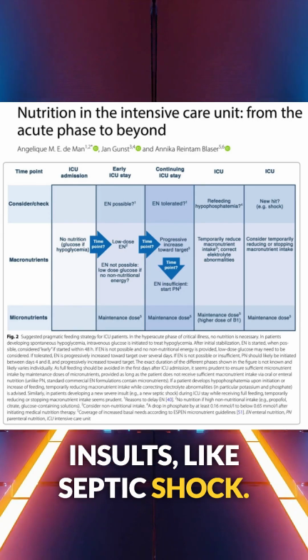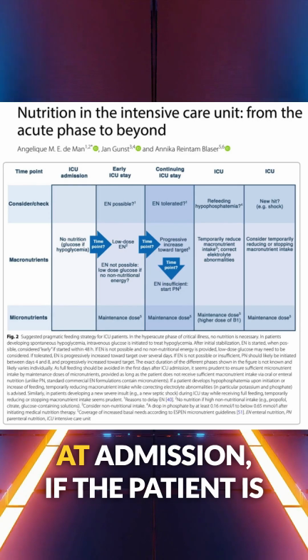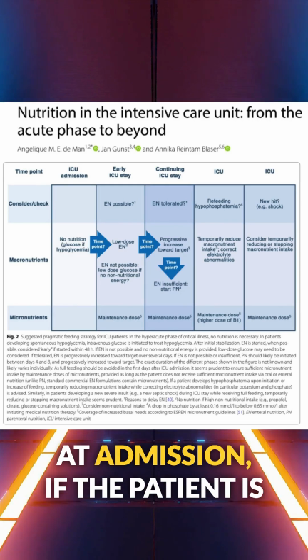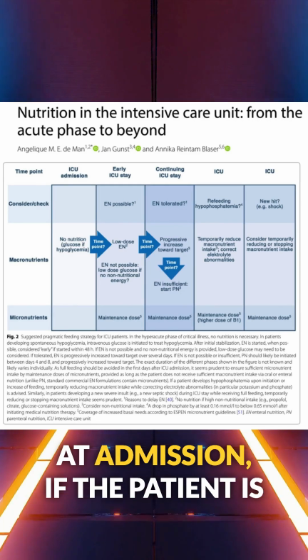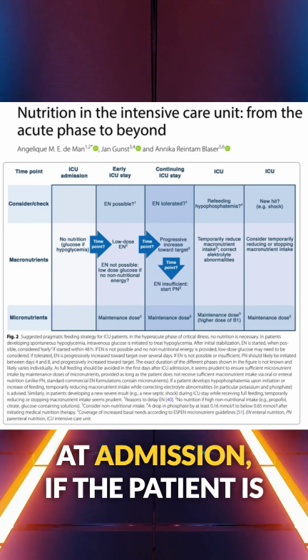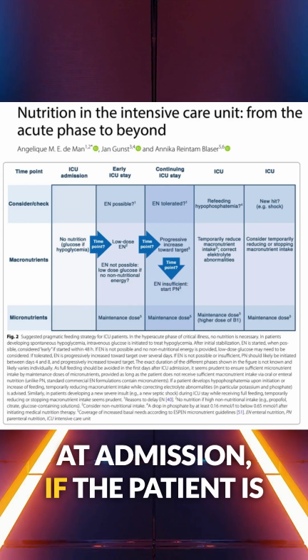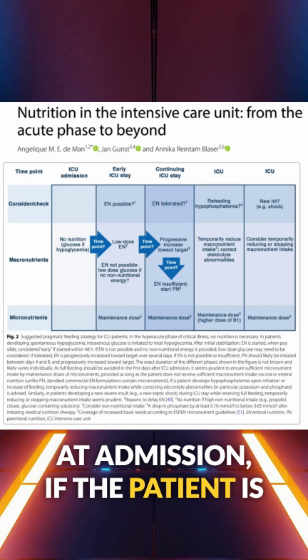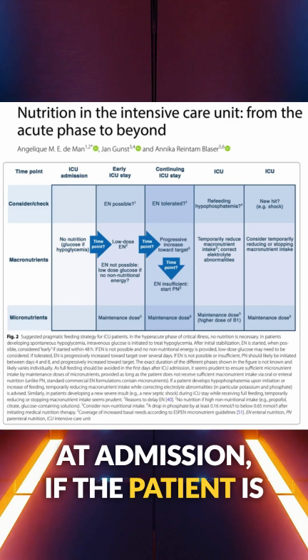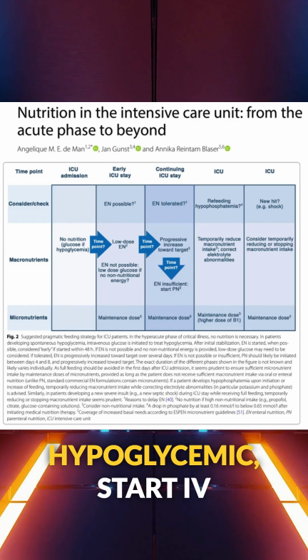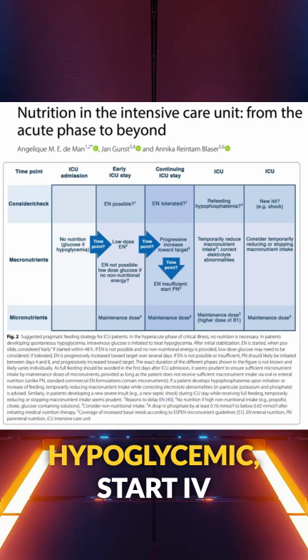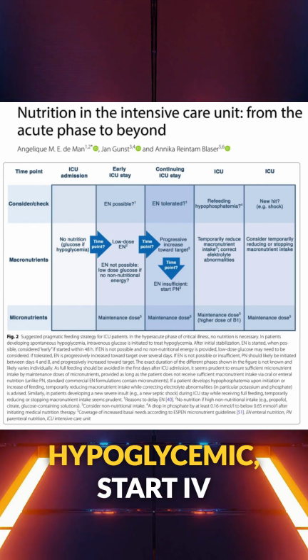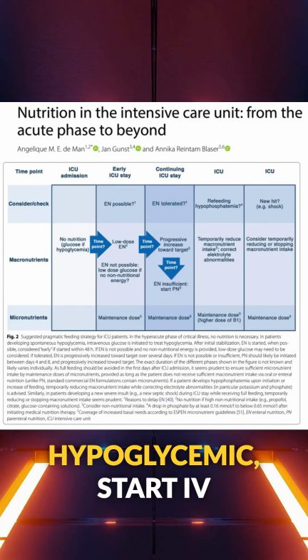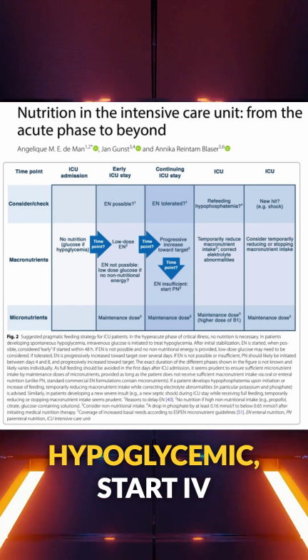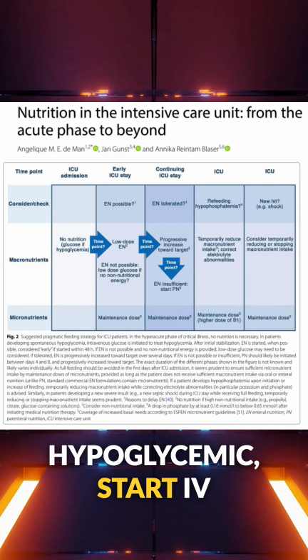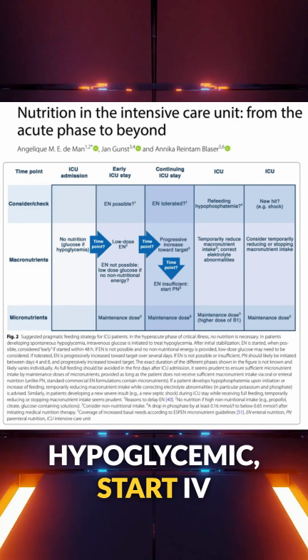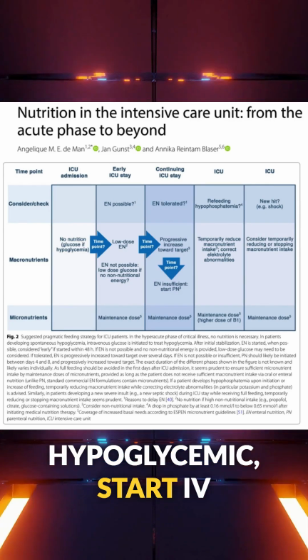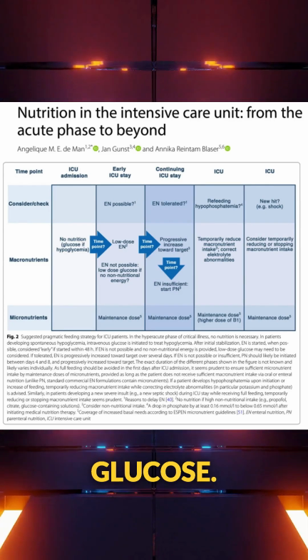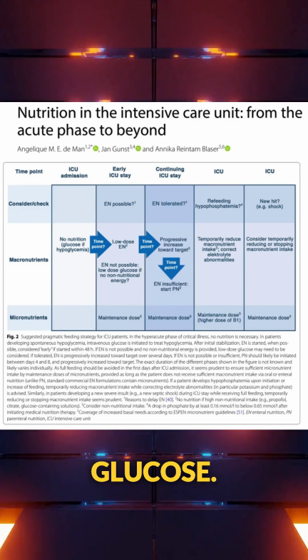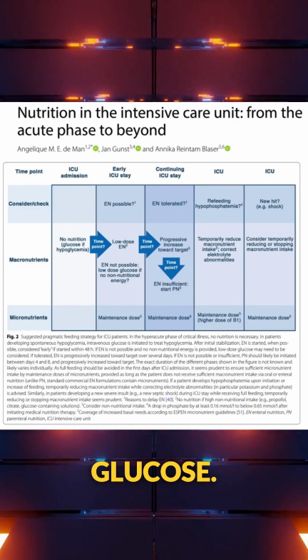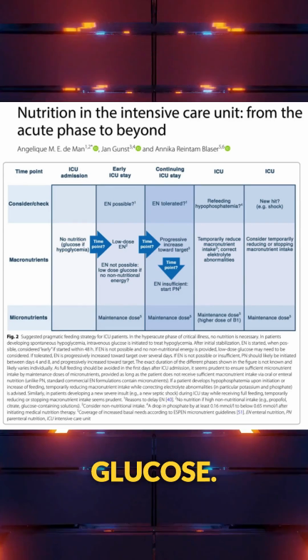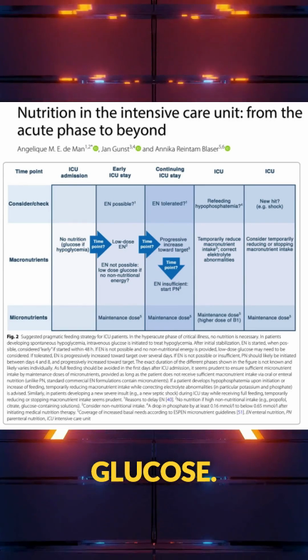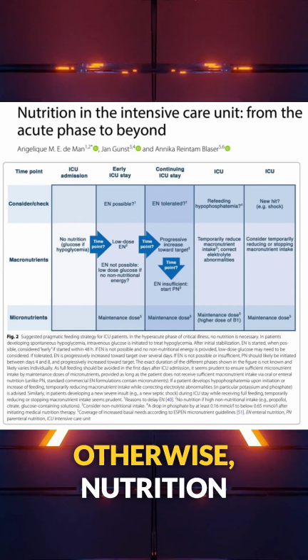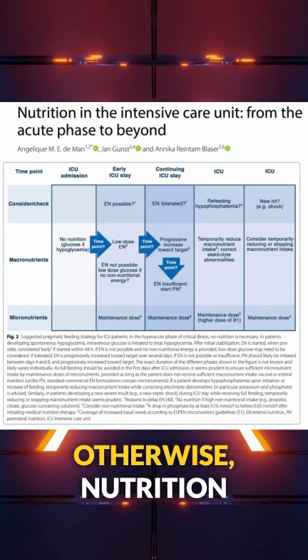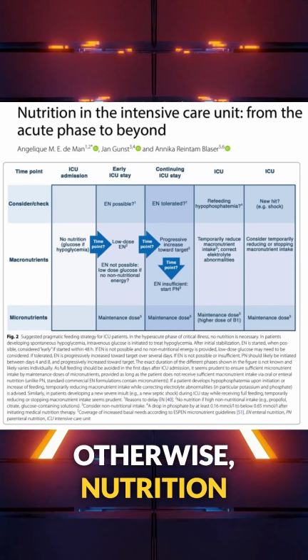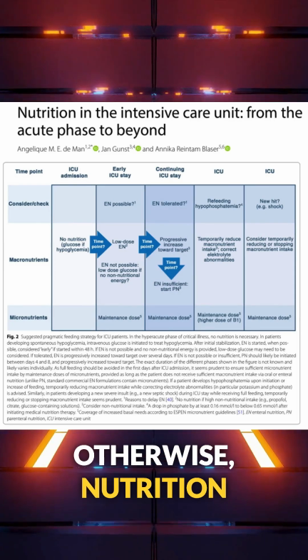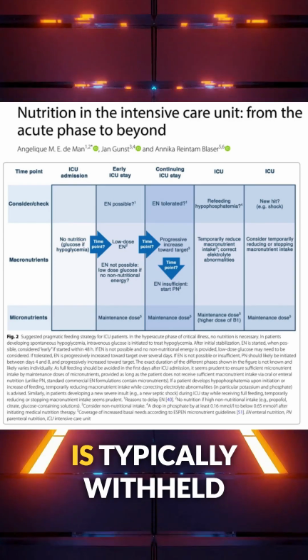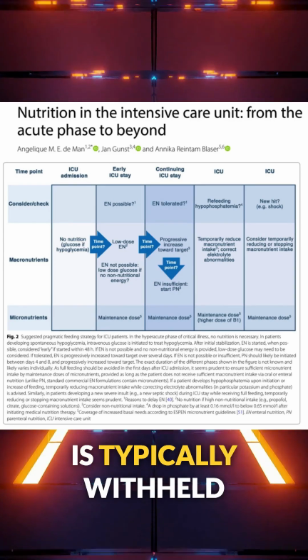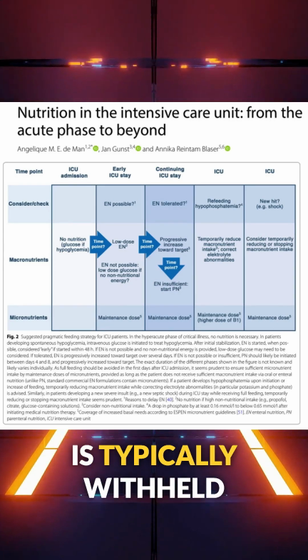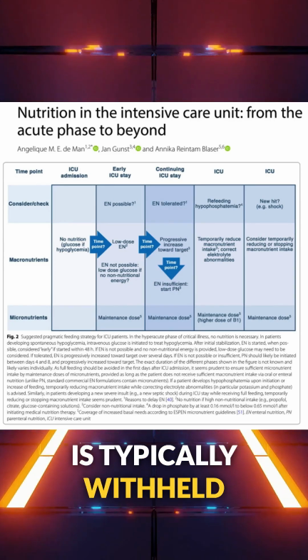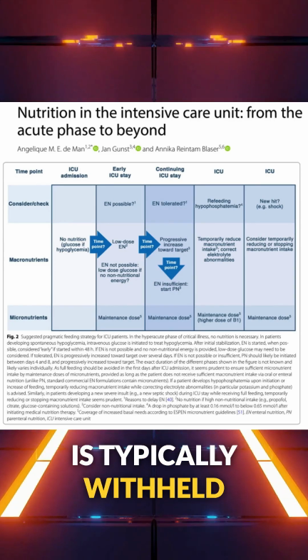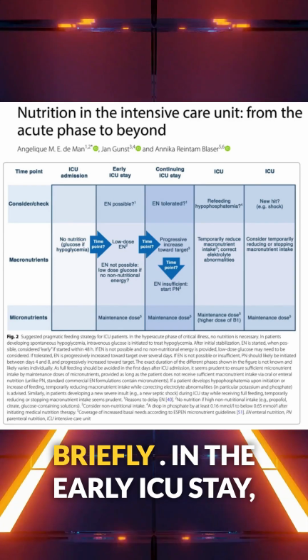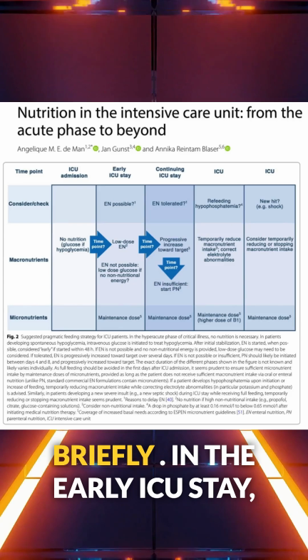At admission, if the patient is hypoglycemic, start IV glucose. Otherwise, nutrition is typically withheld briefly.